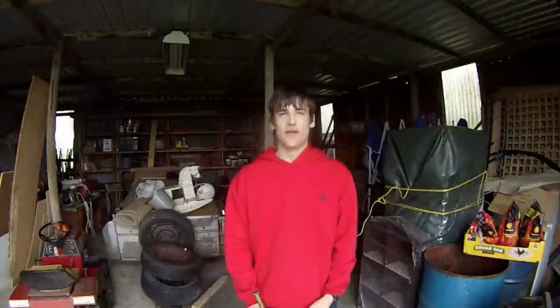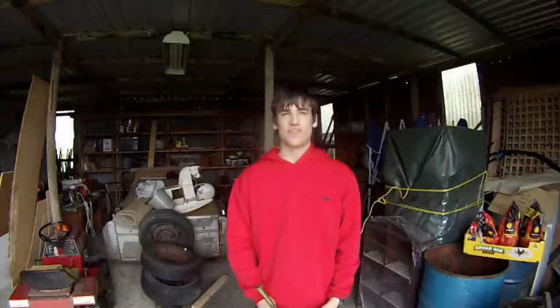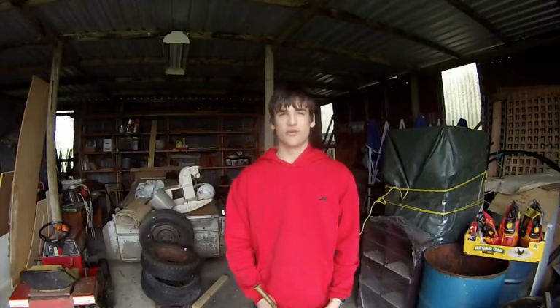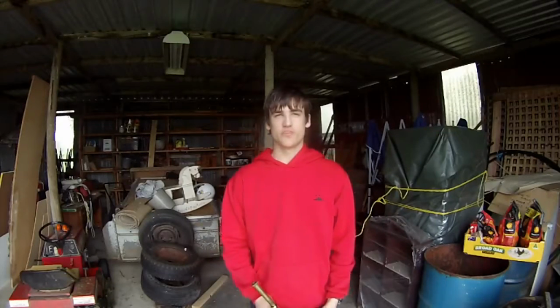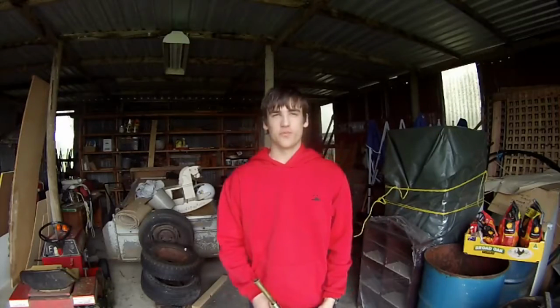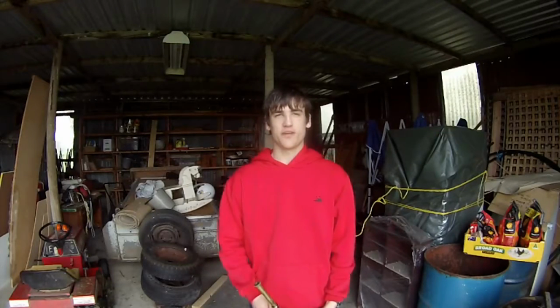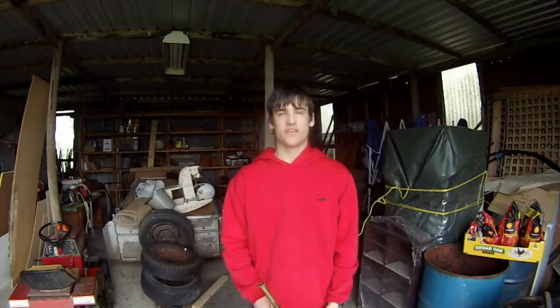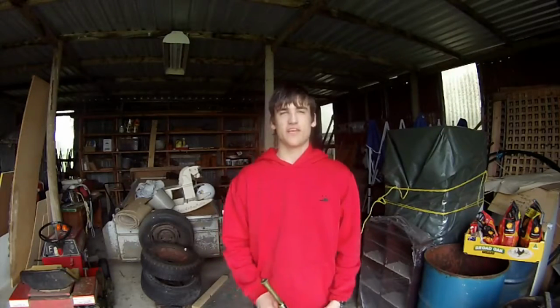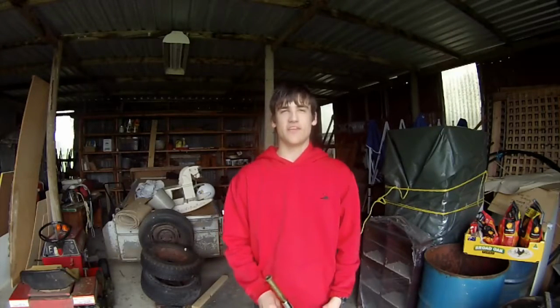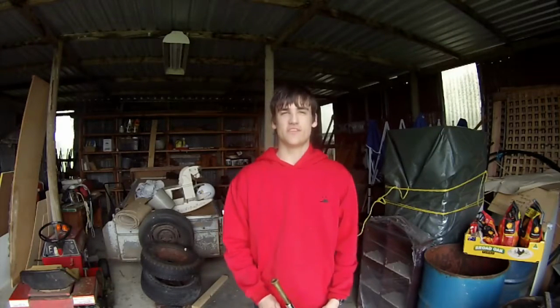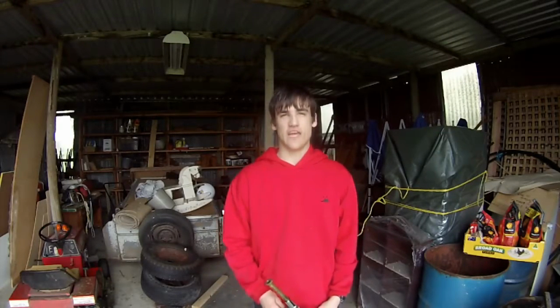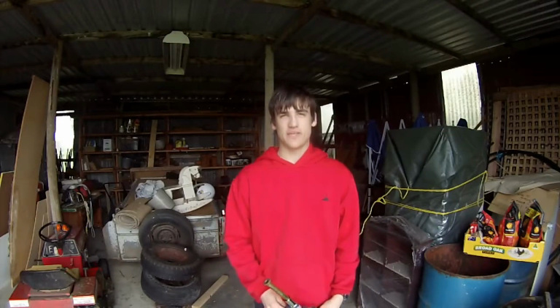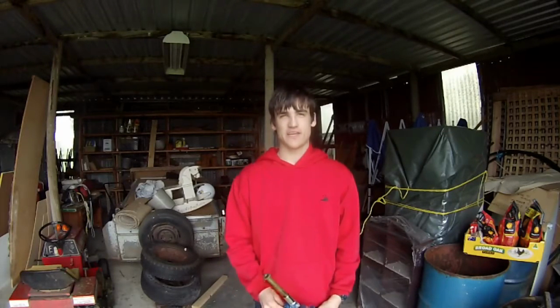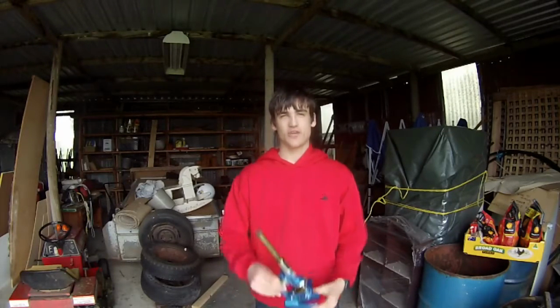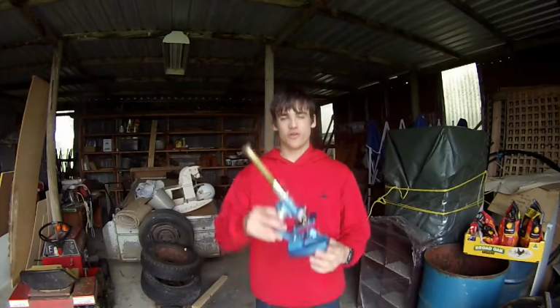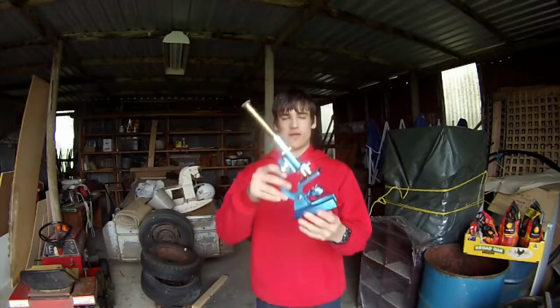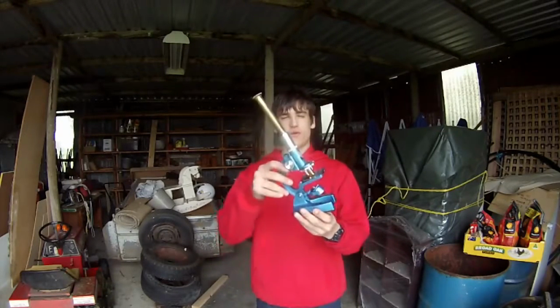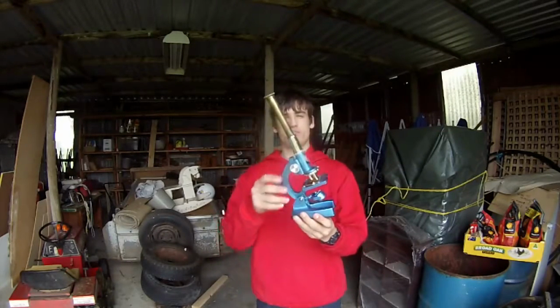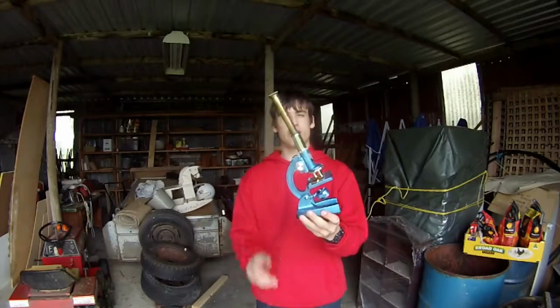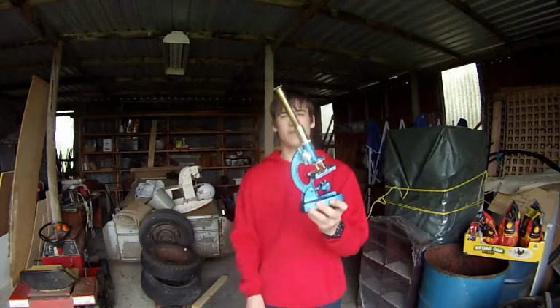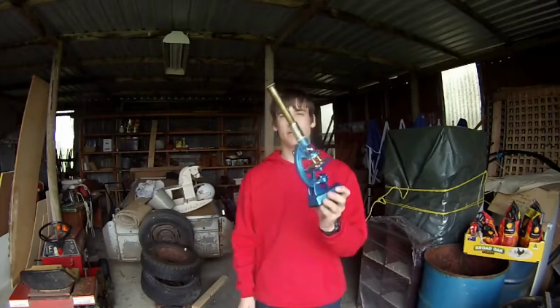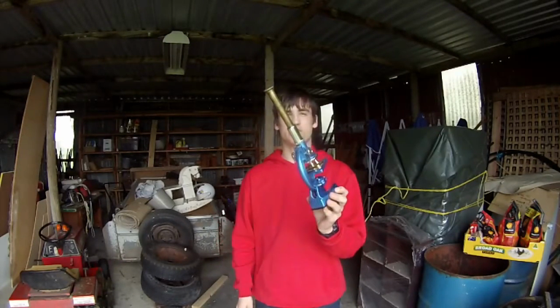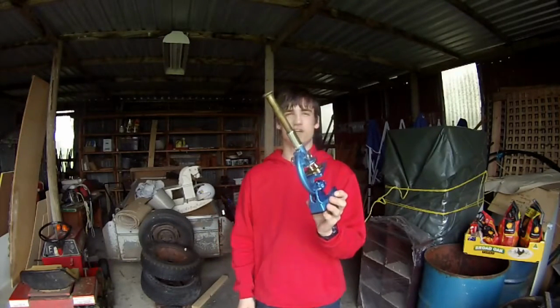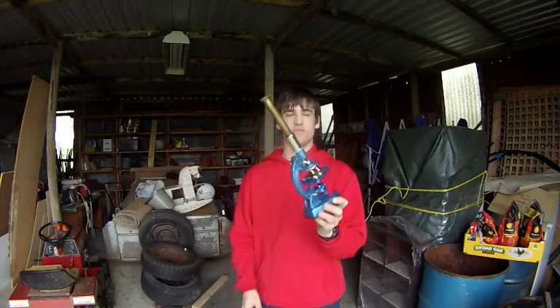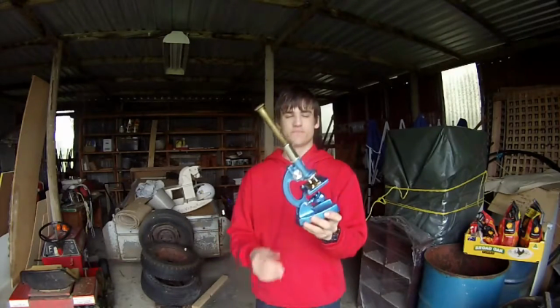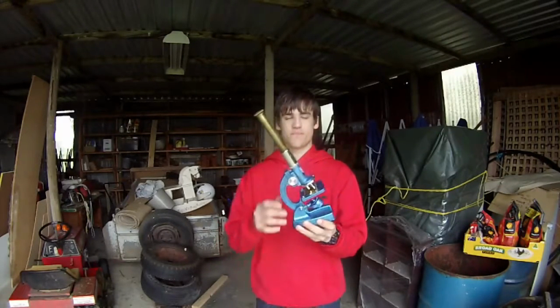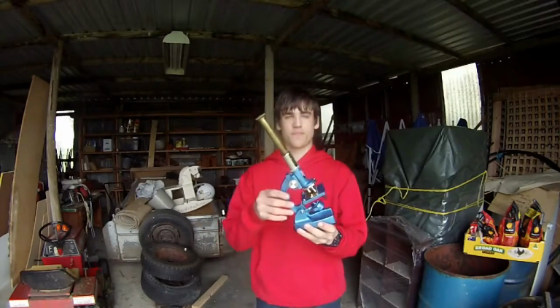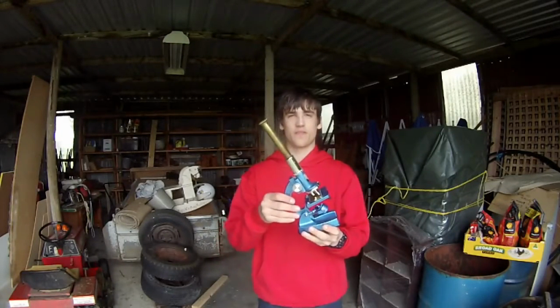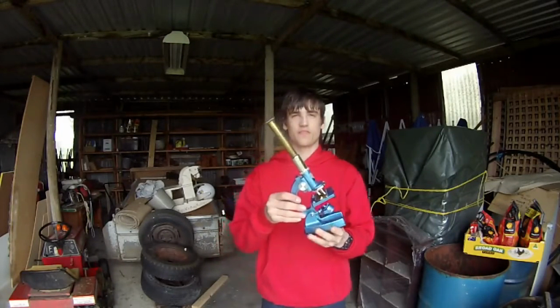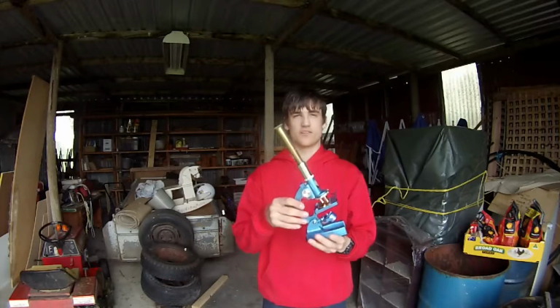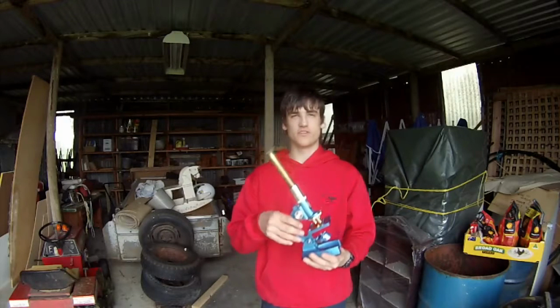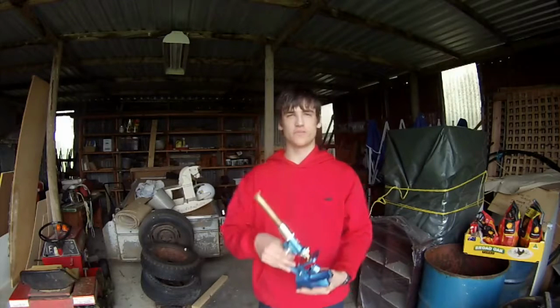Hey everyone, Scoop Scientist here. Today we take a look at my modified microscope. So let's do it.